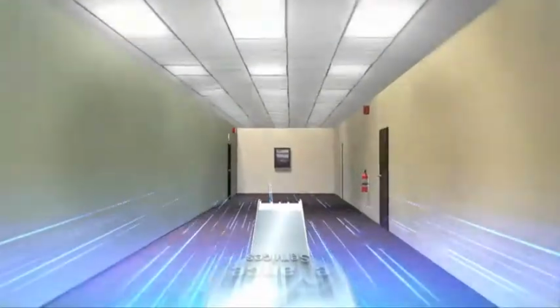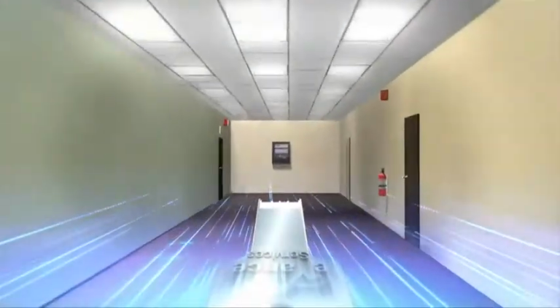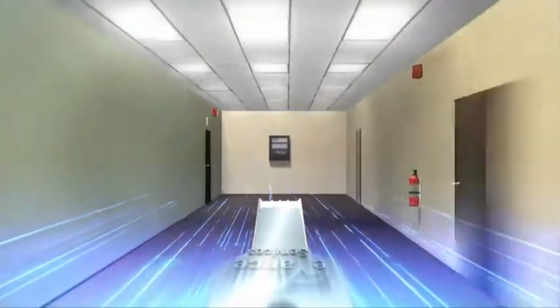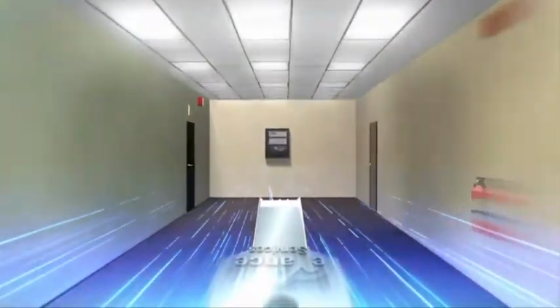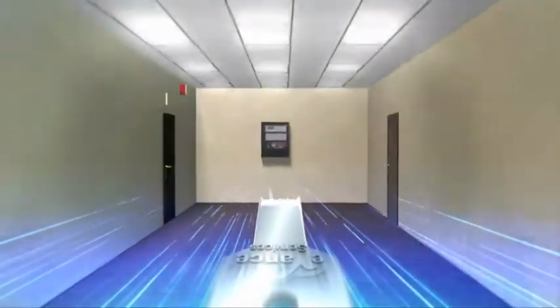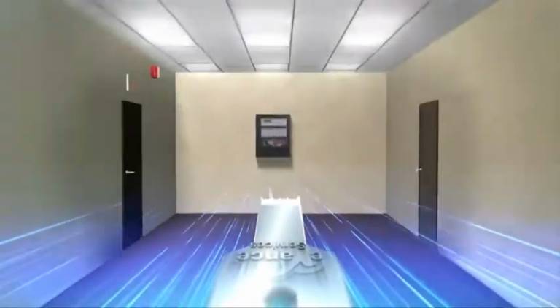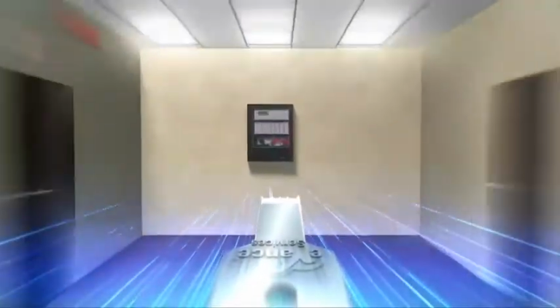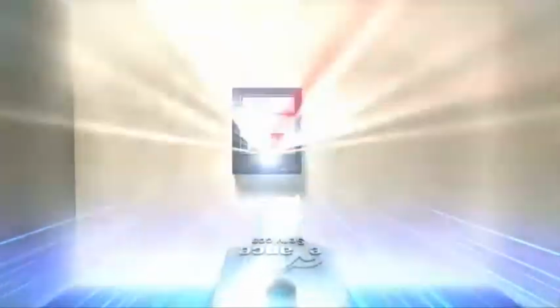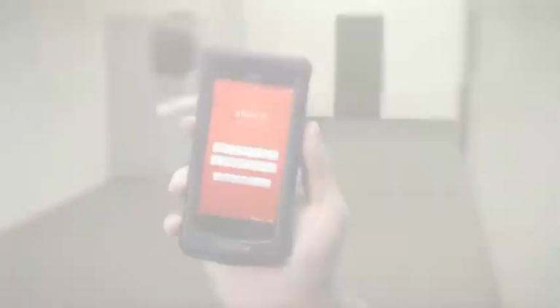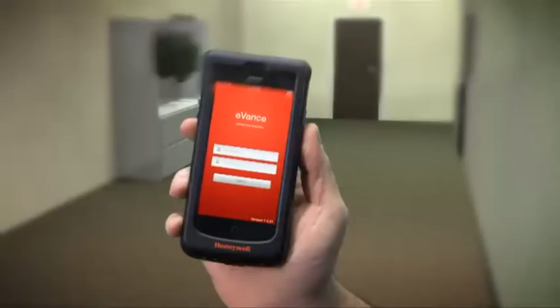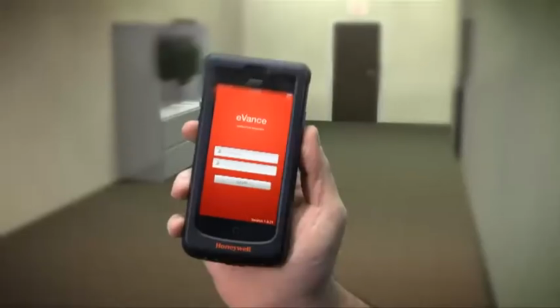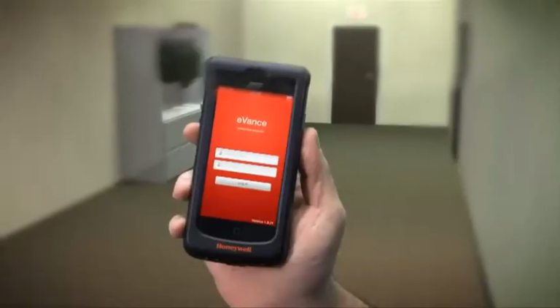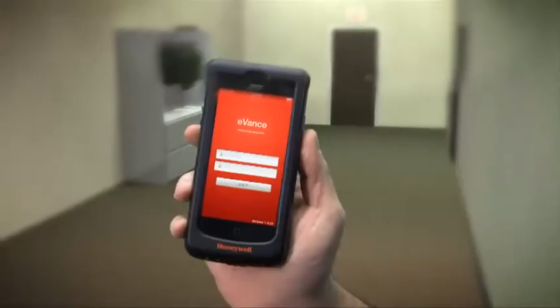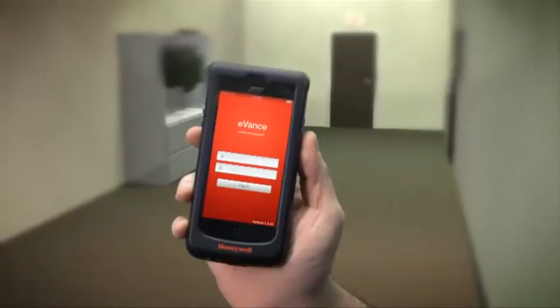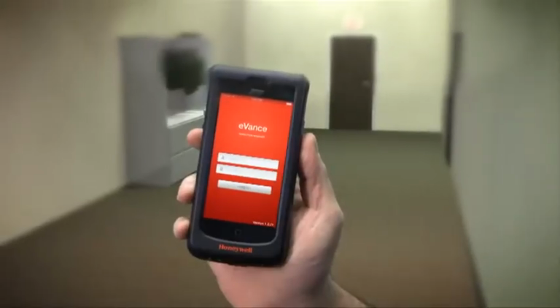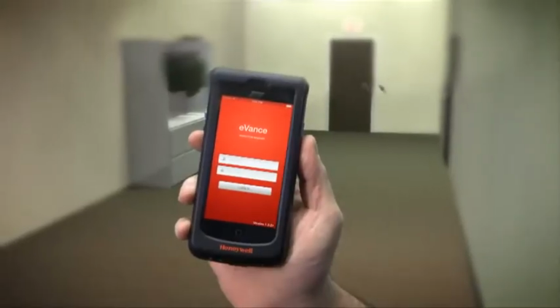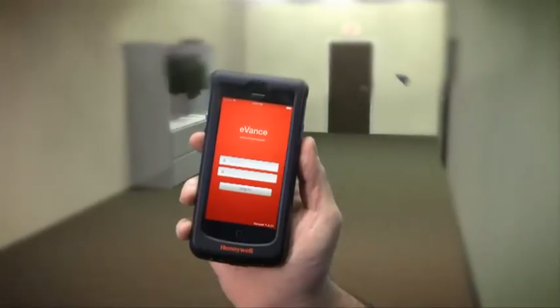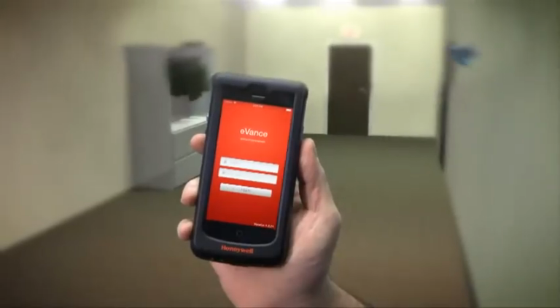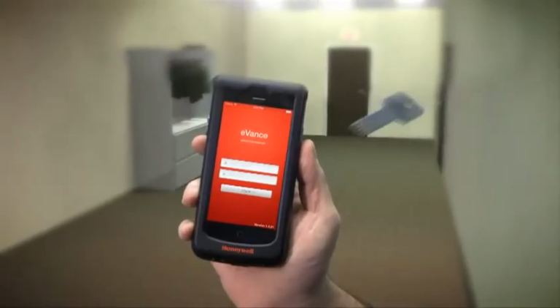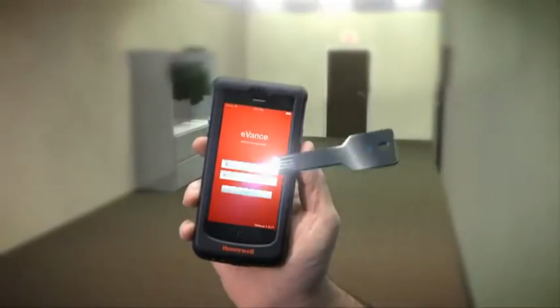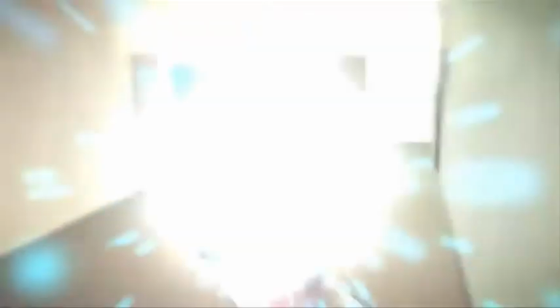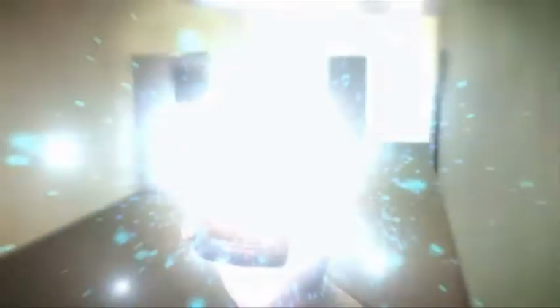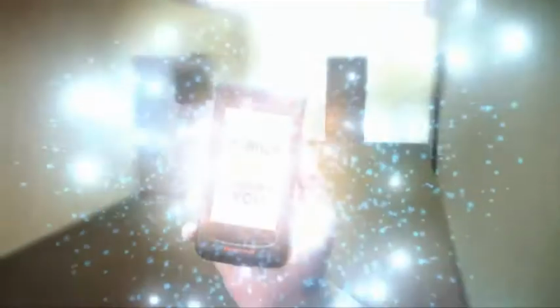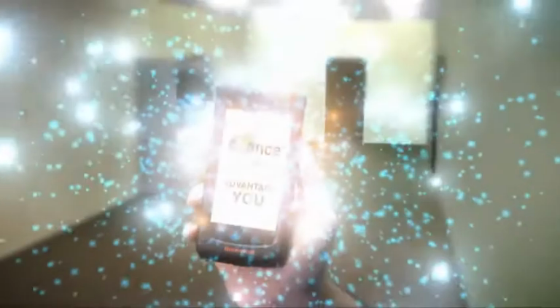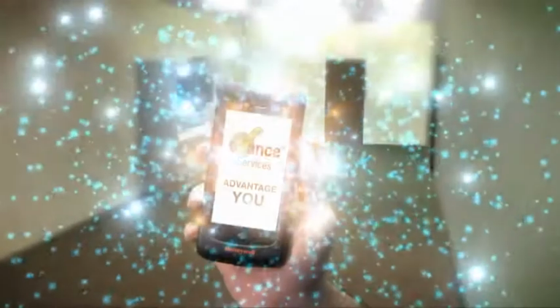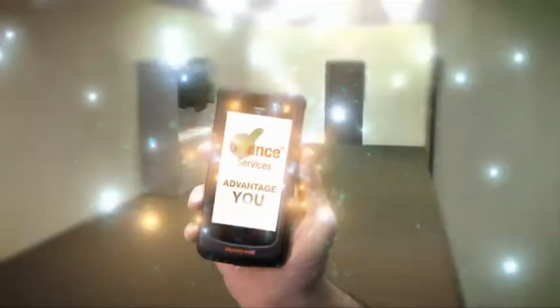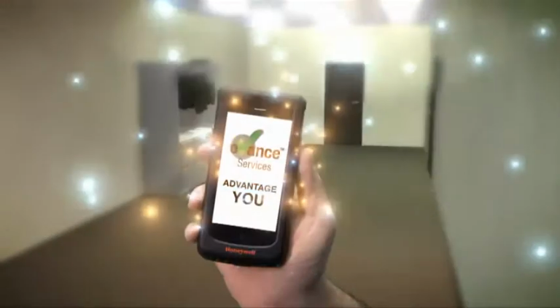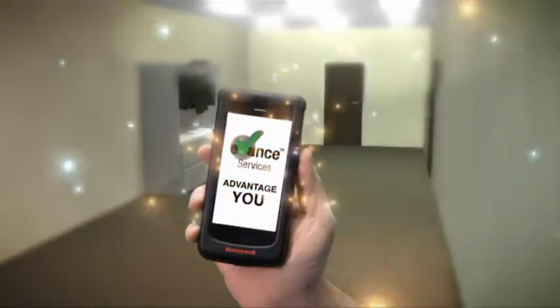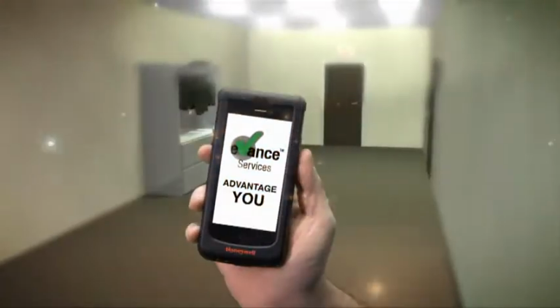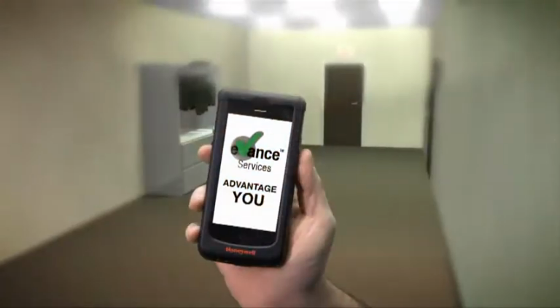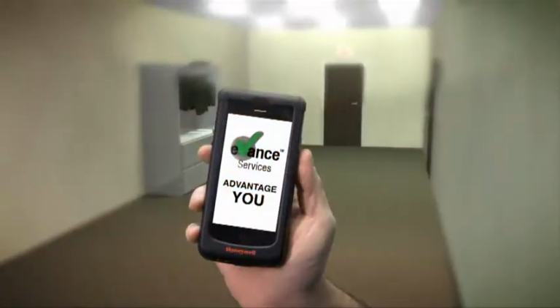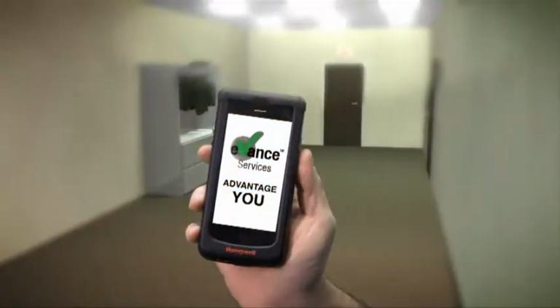You asked for it. Notifier delivered. Unlock the power. Advantage you.